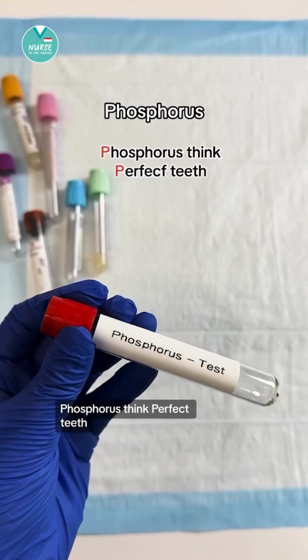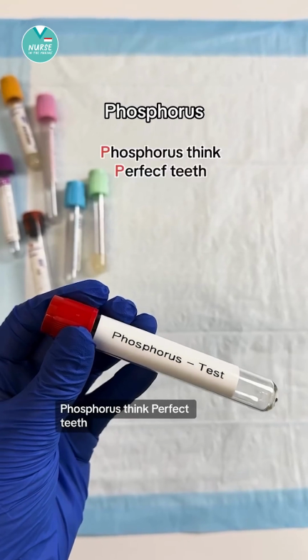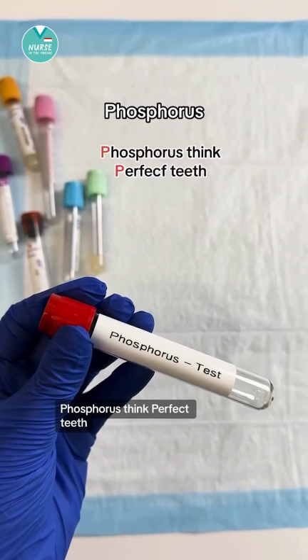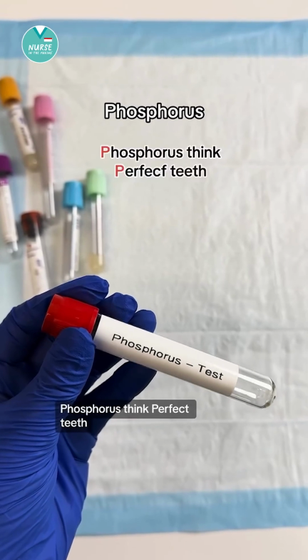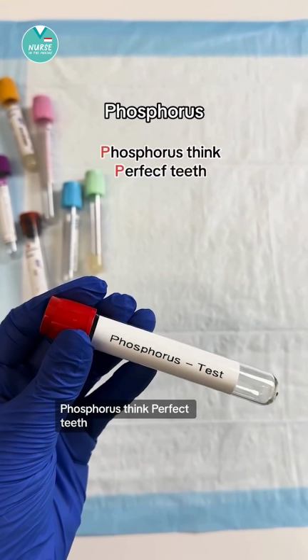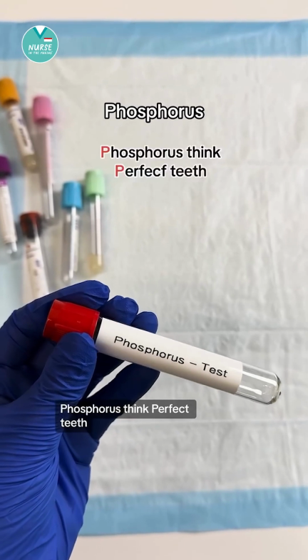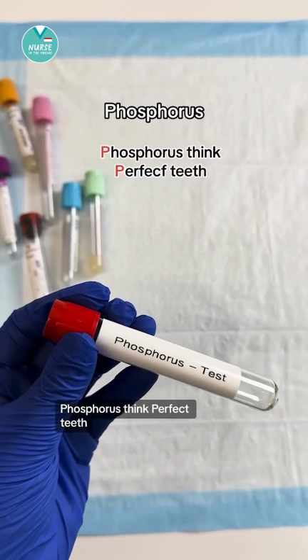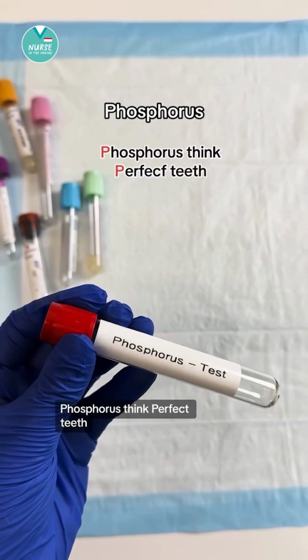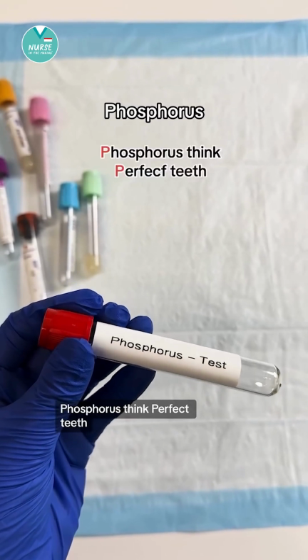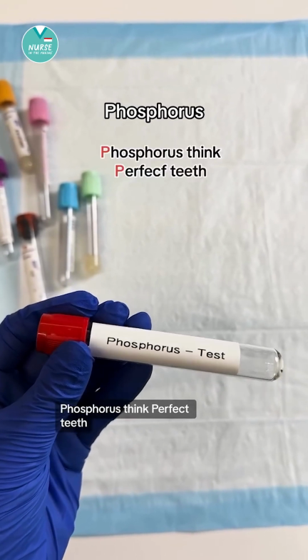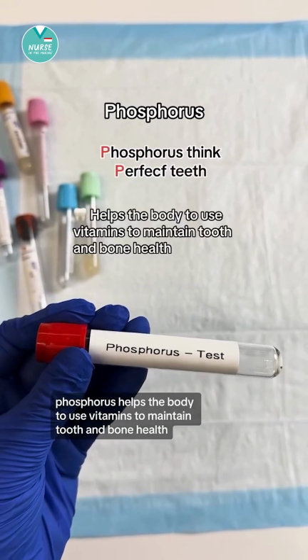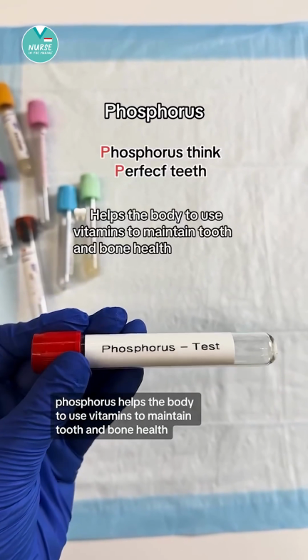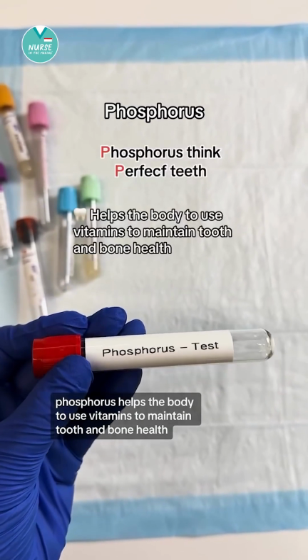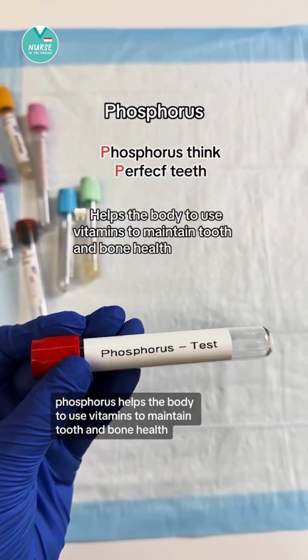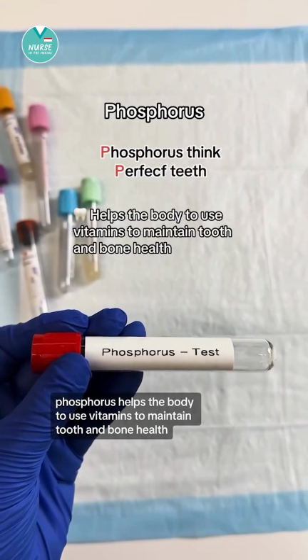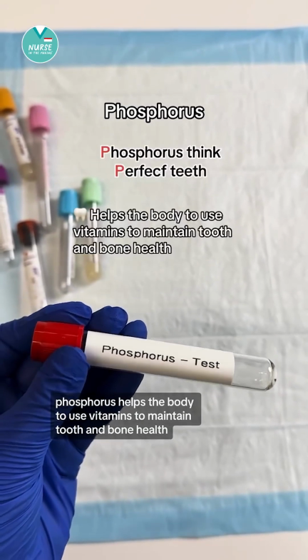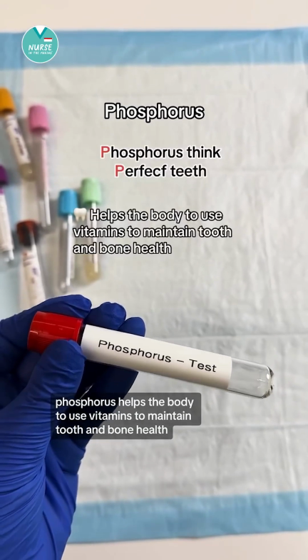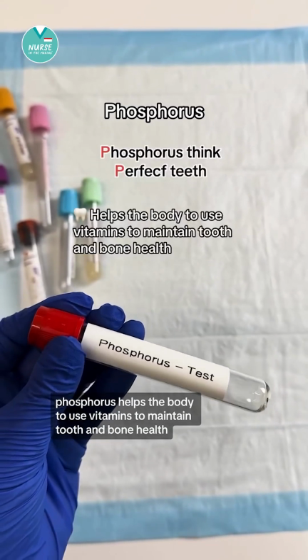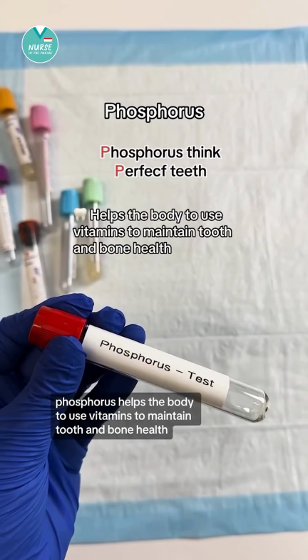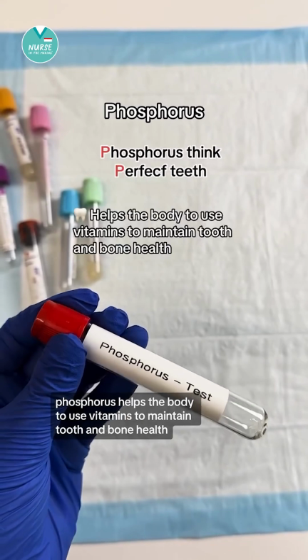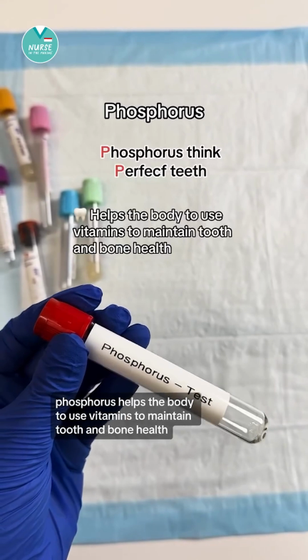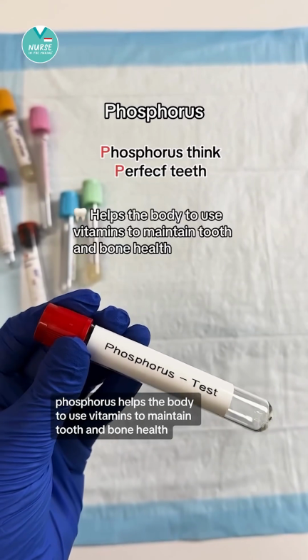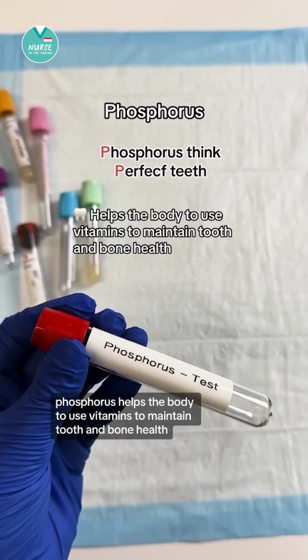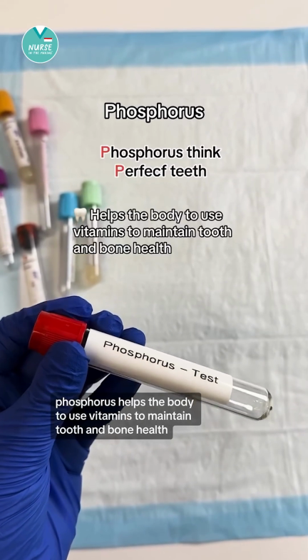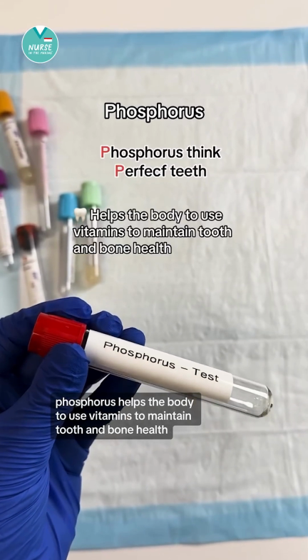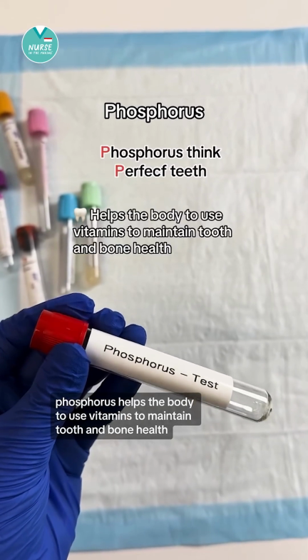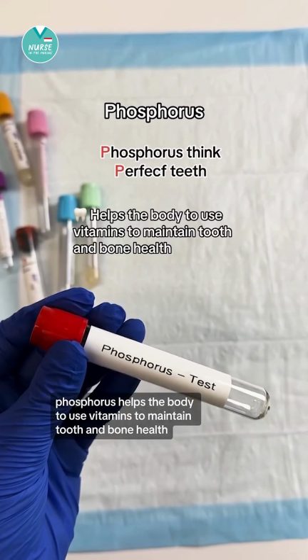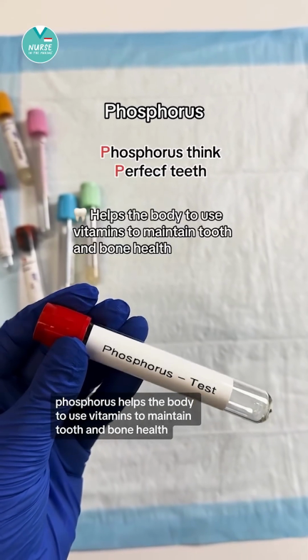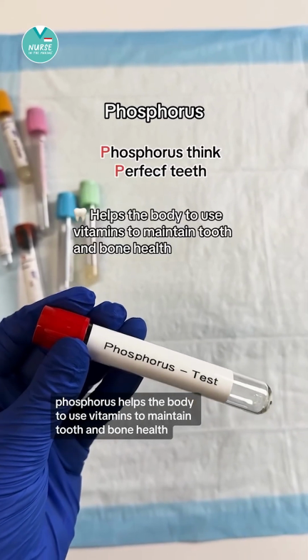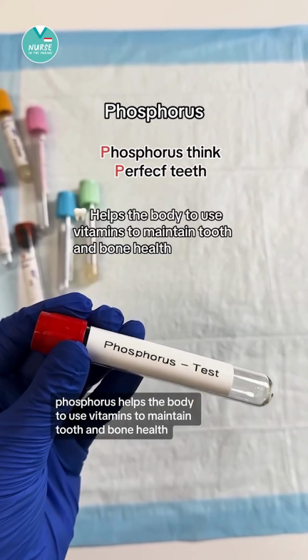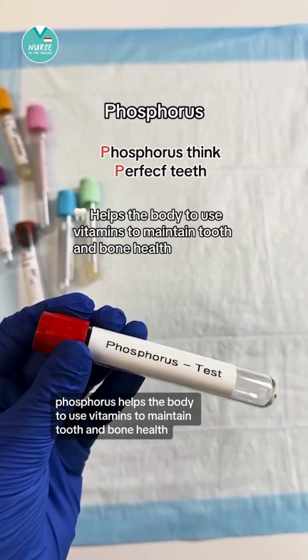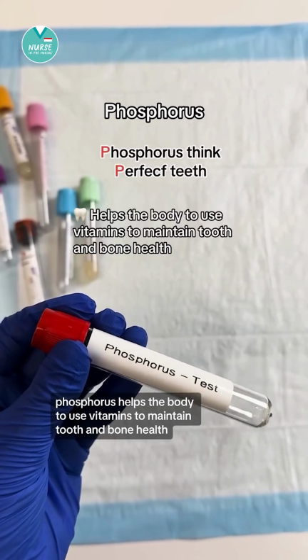And for phosphorus, think perfect teeth. Phosphorus helps the body to use vitamins to maintain tooth and bone health.